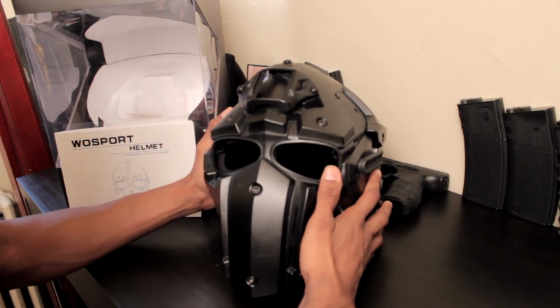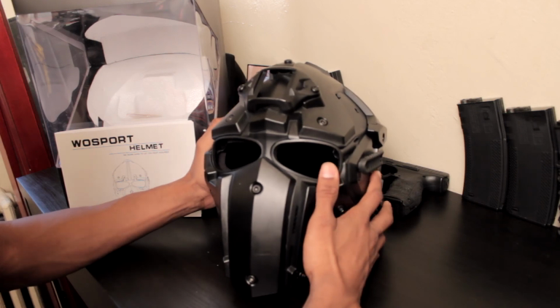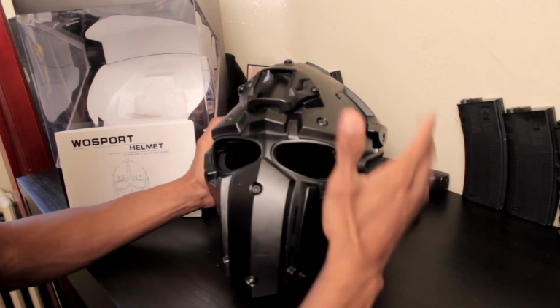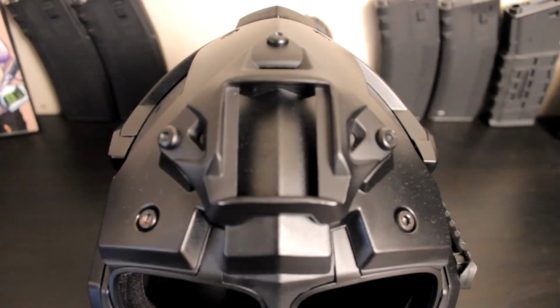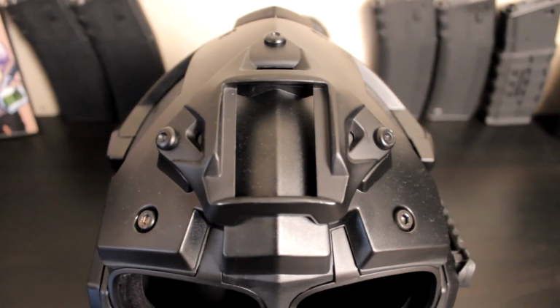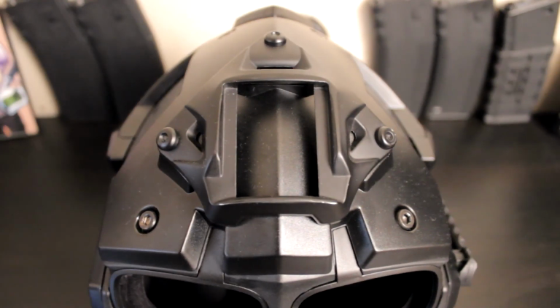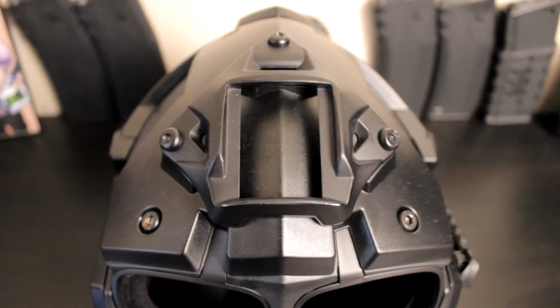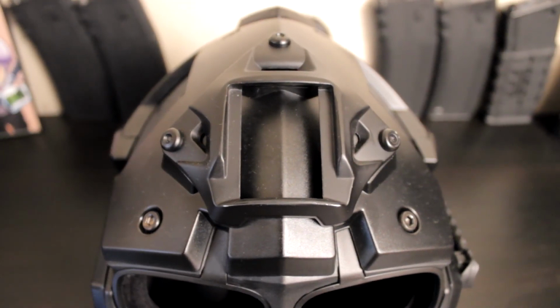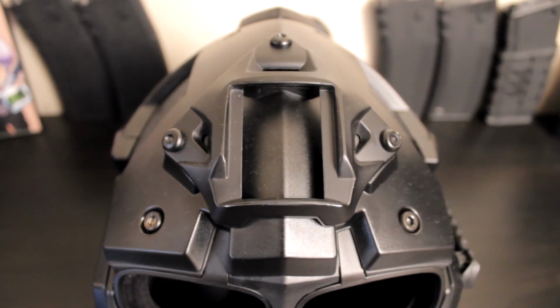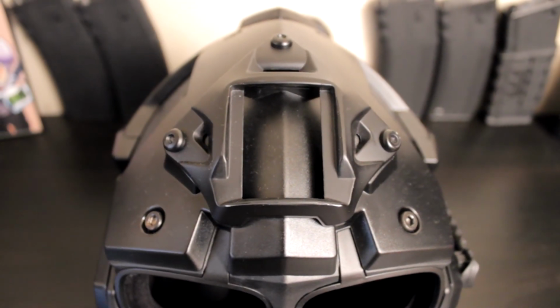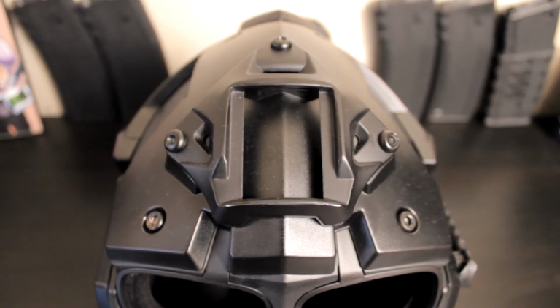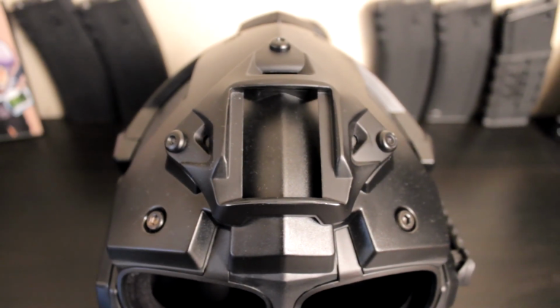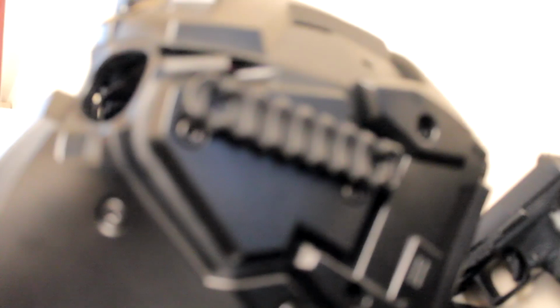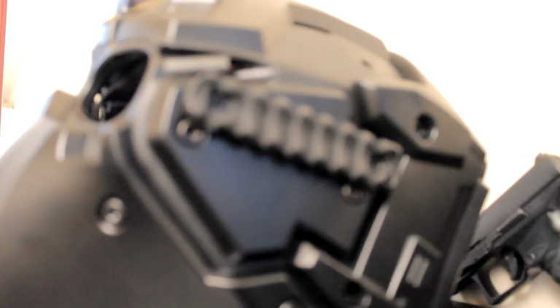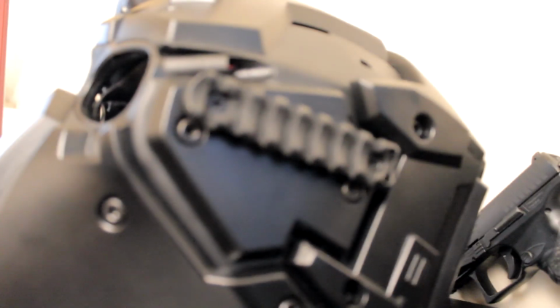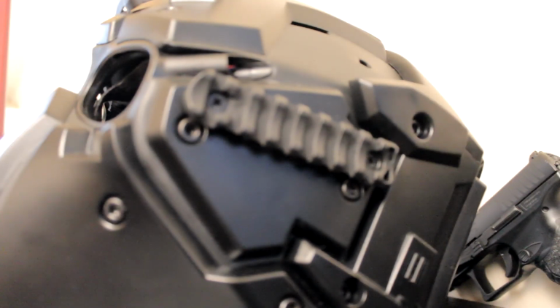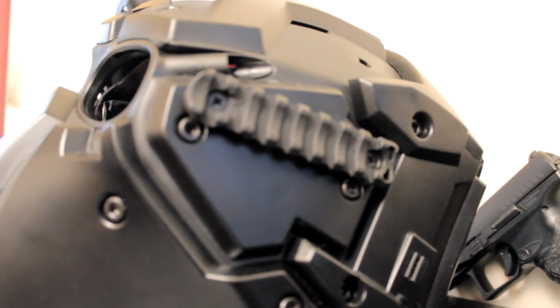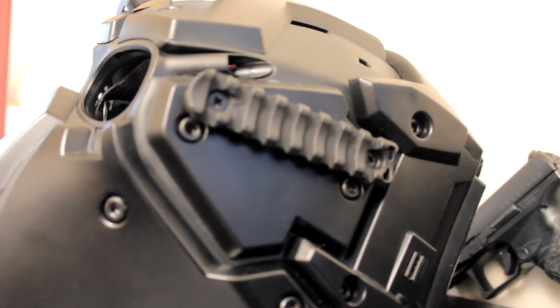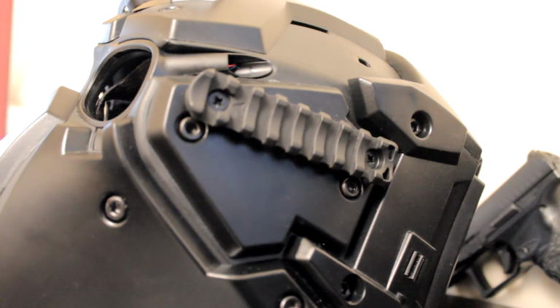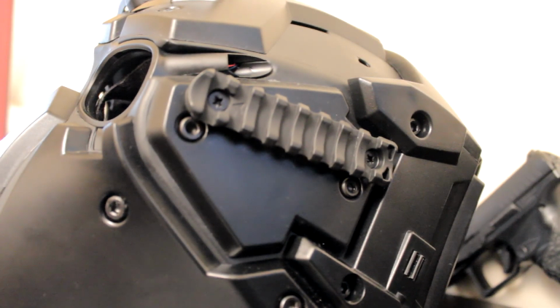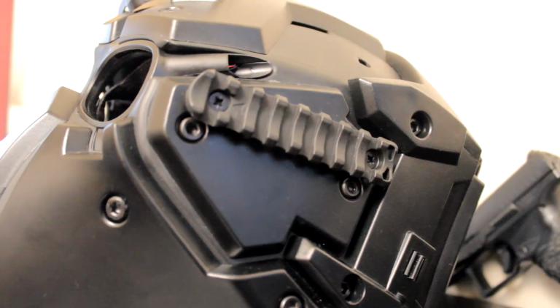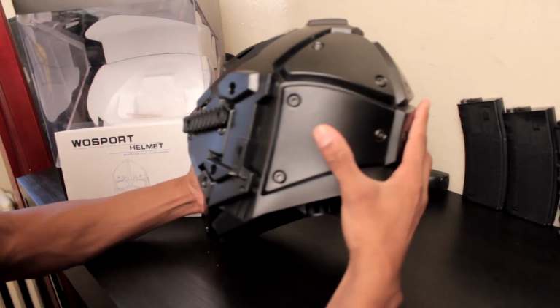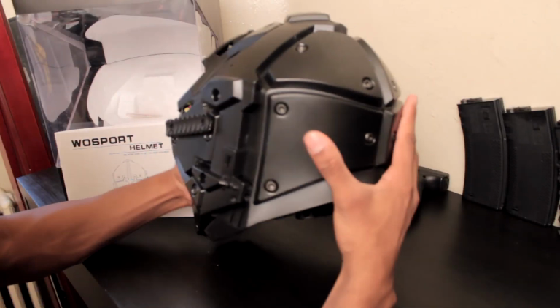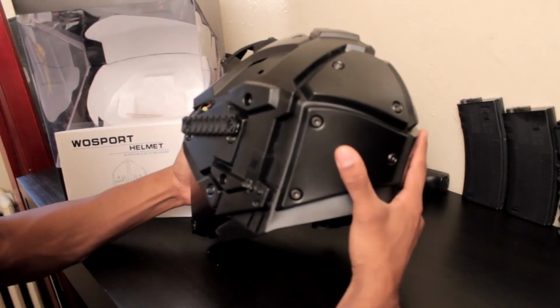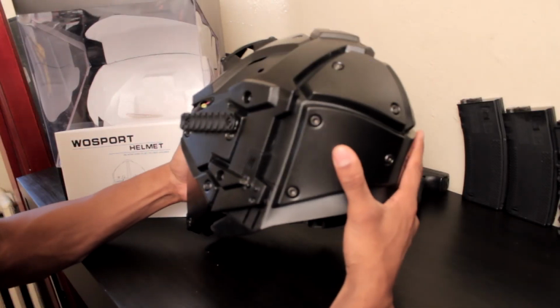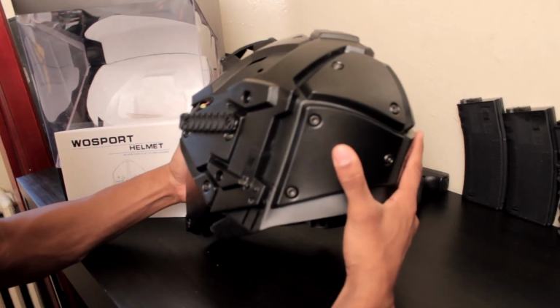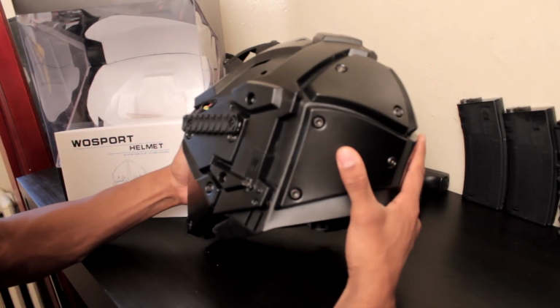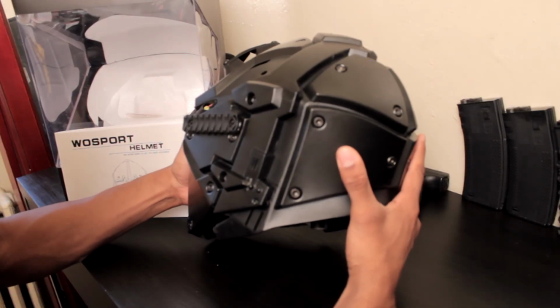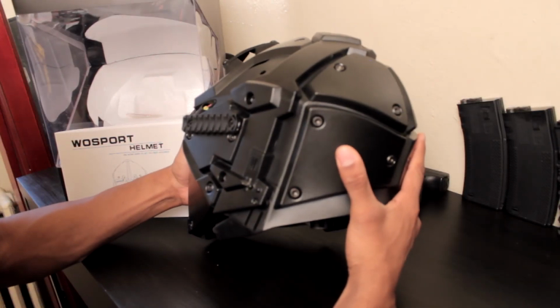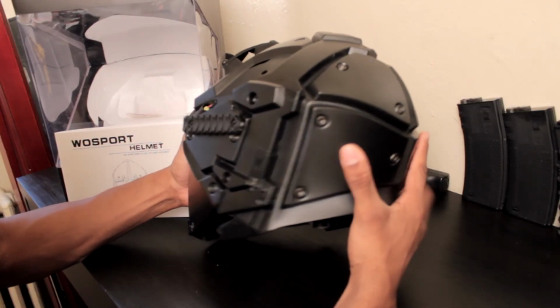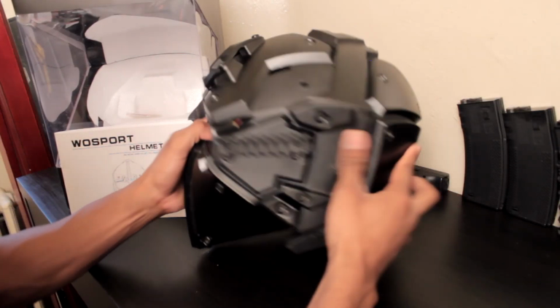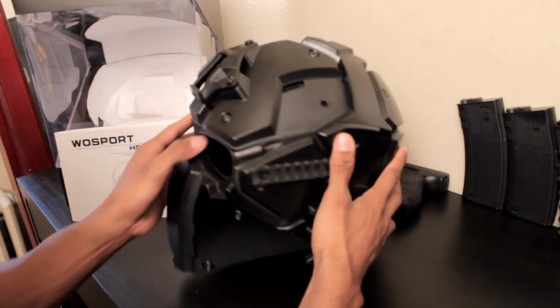It came with an NVG mount, a Picatinny rail installed, and it's a full face helmet.